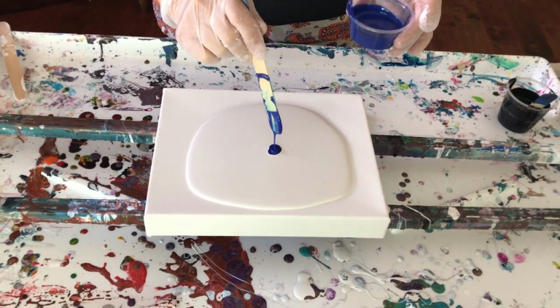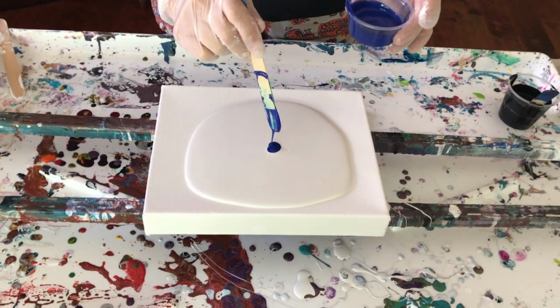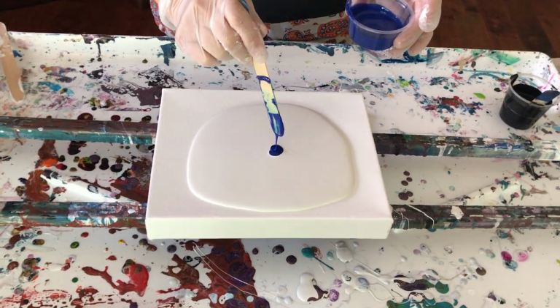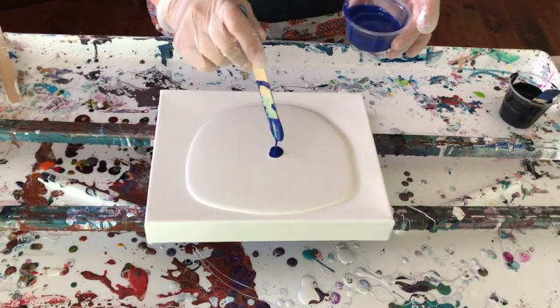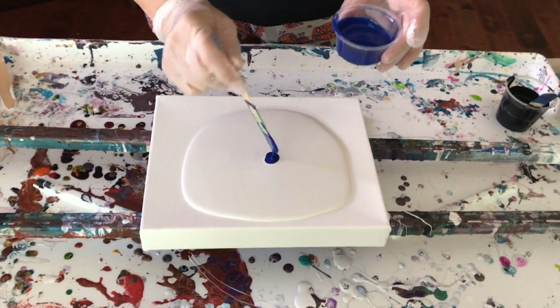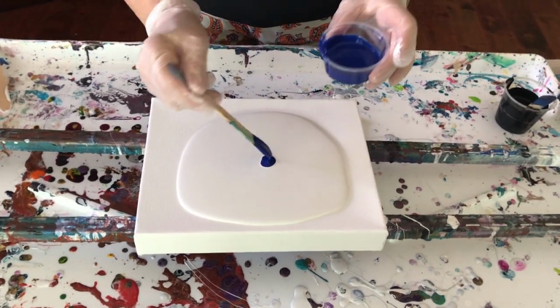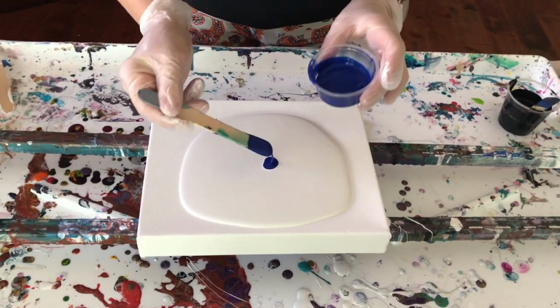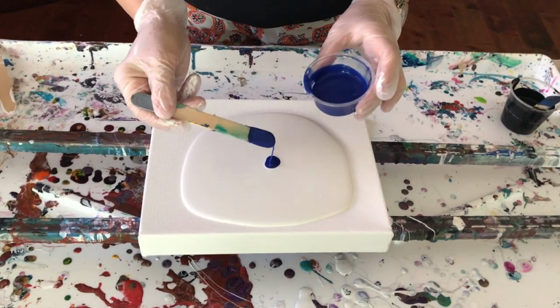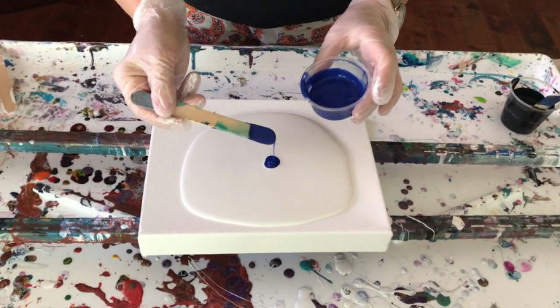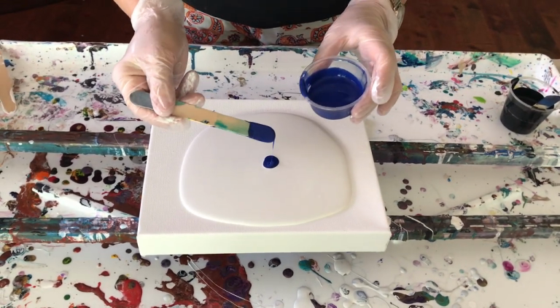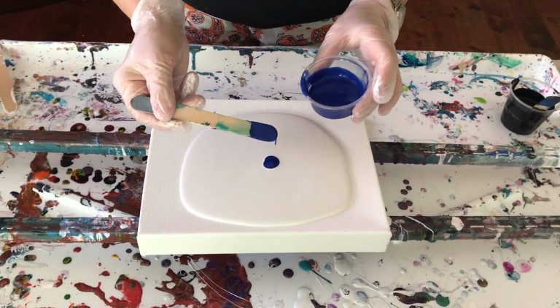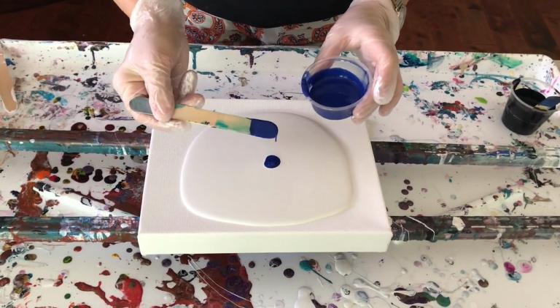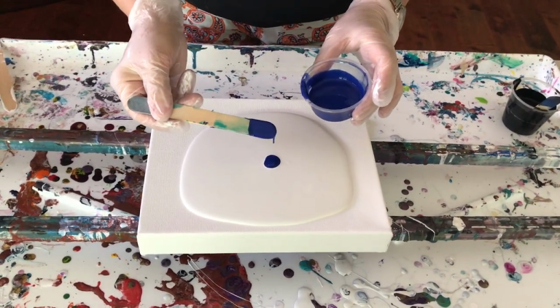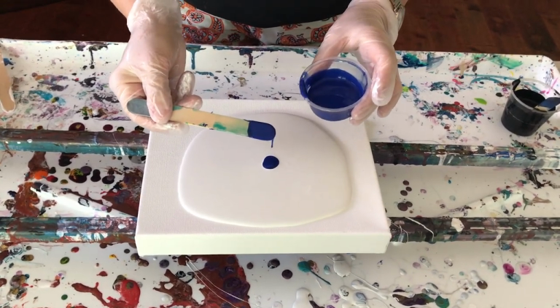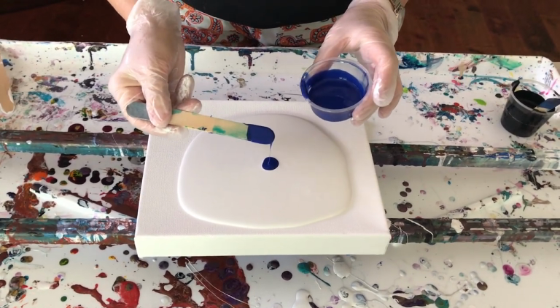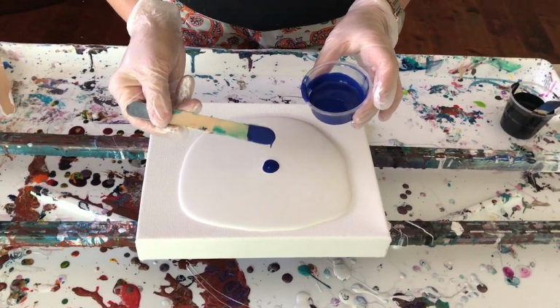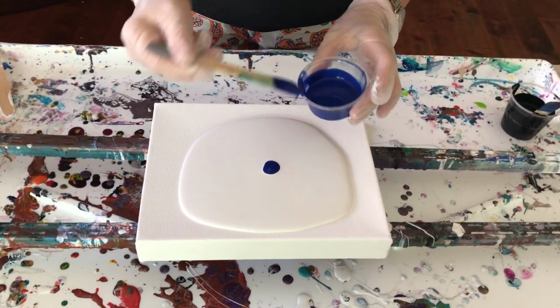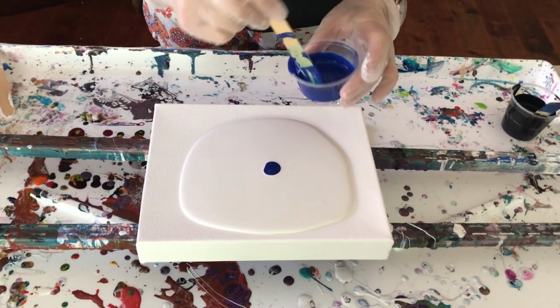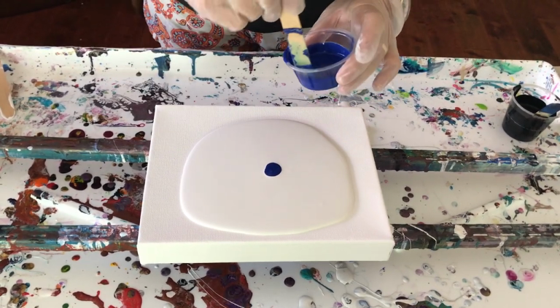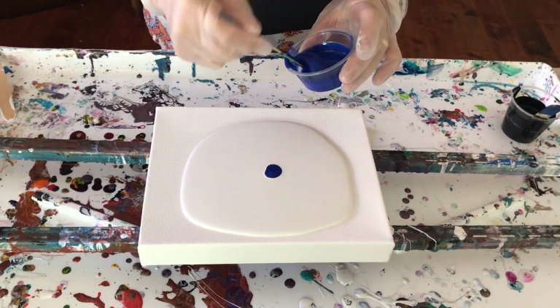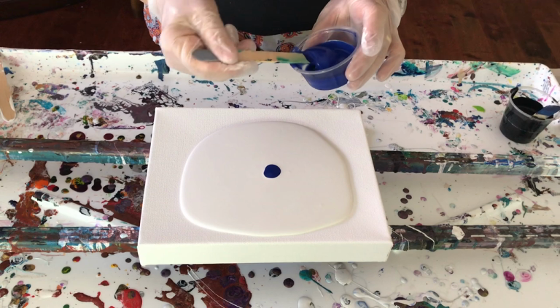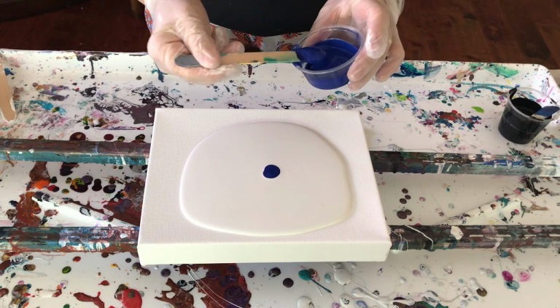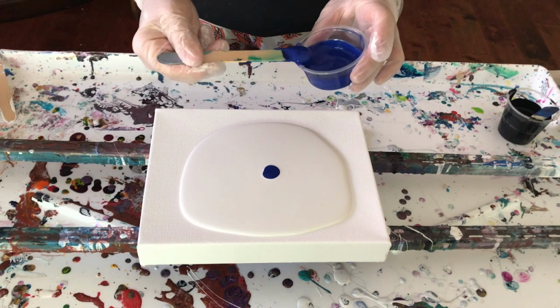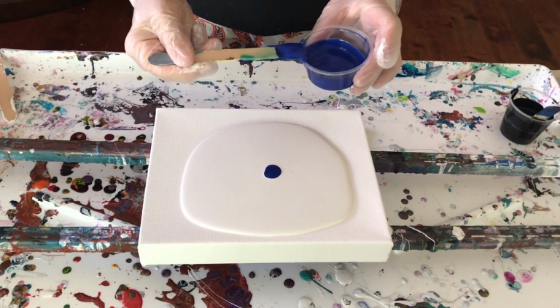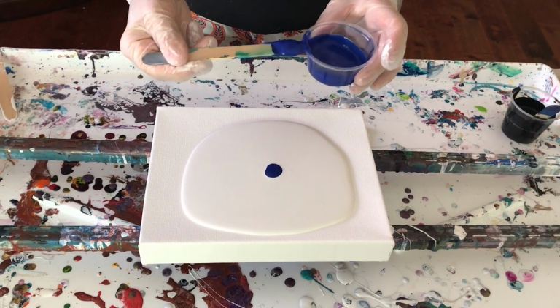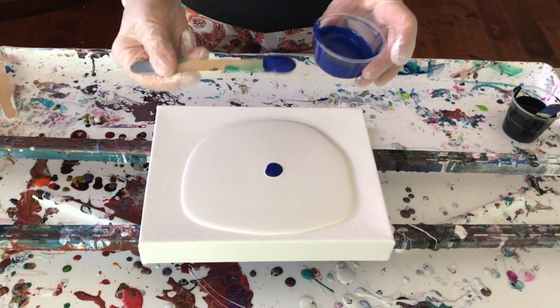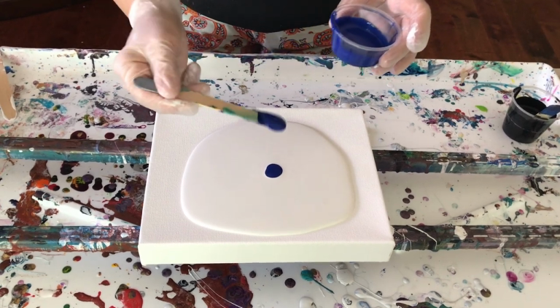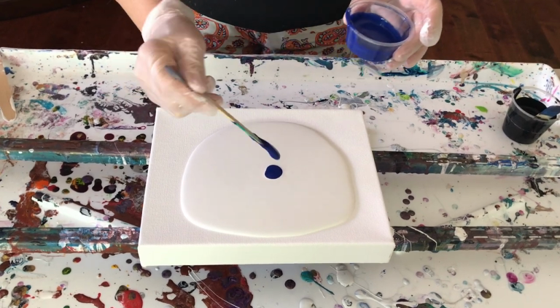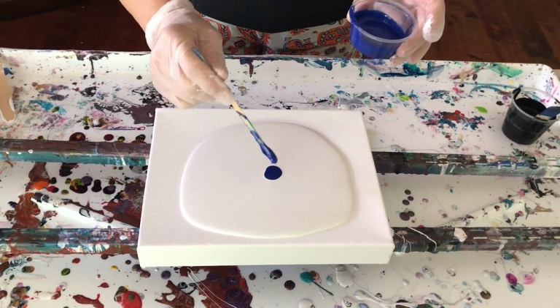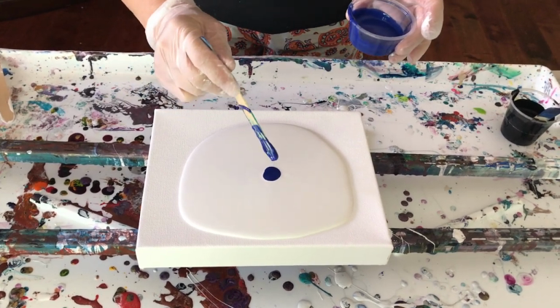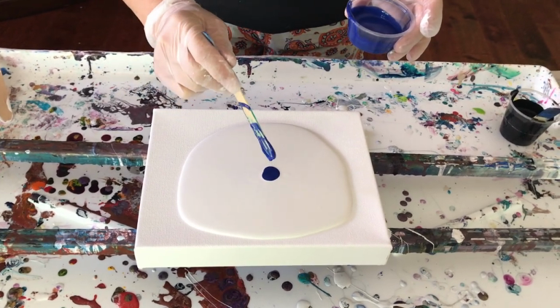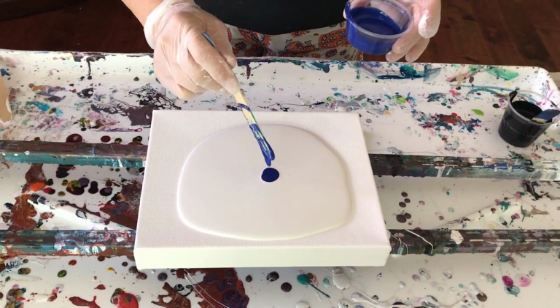What color is this again? Beautiful — Parisian Blue. Oh yeah, oh yeah. Nice deep blue.